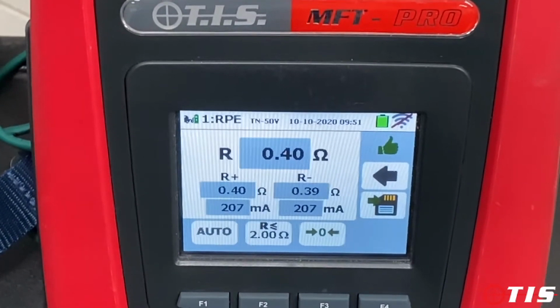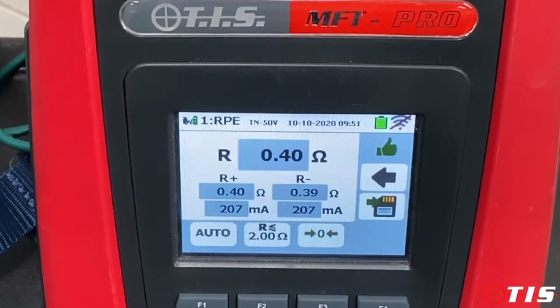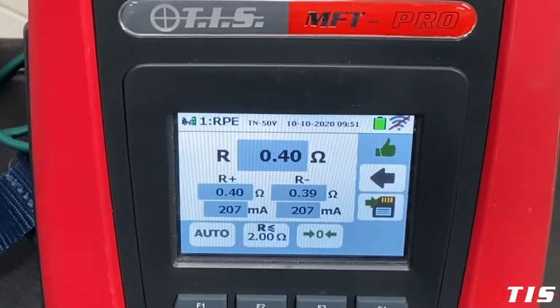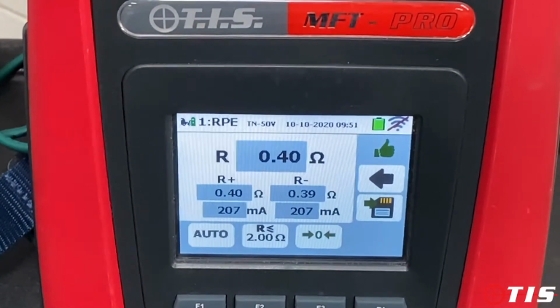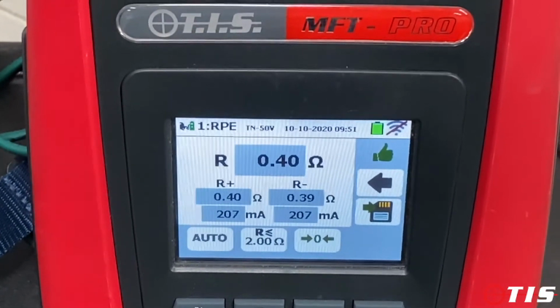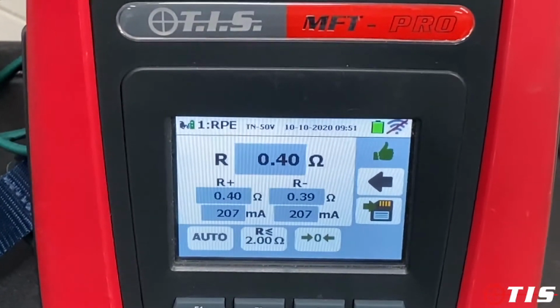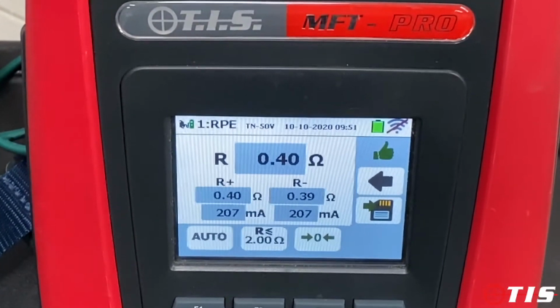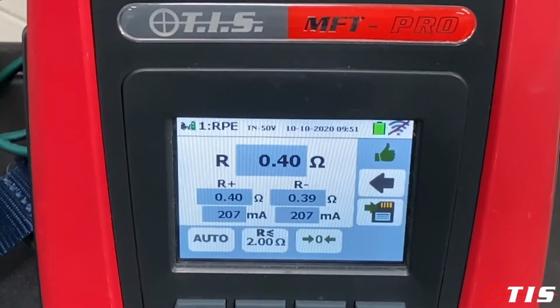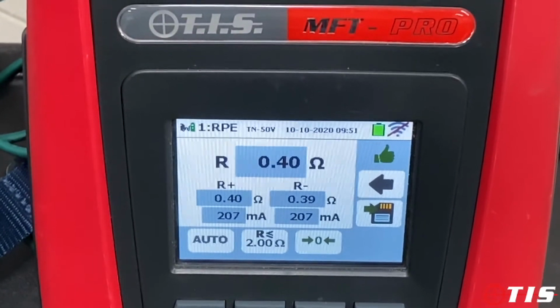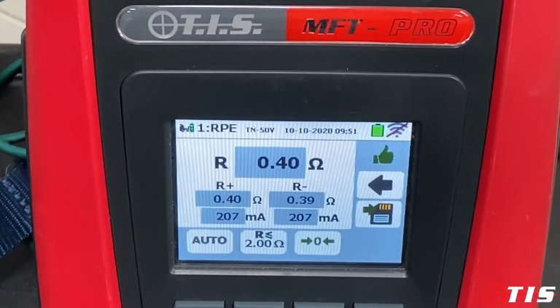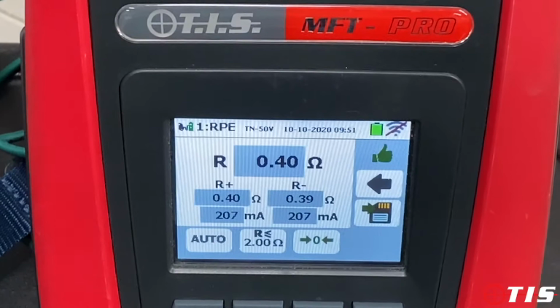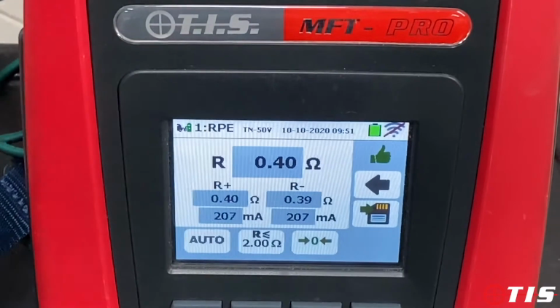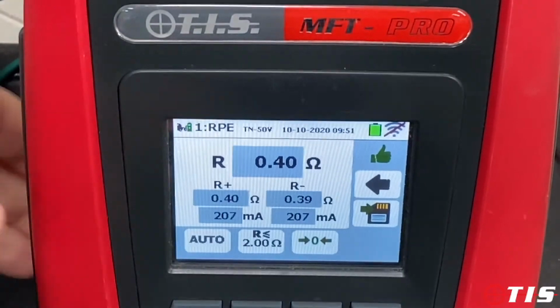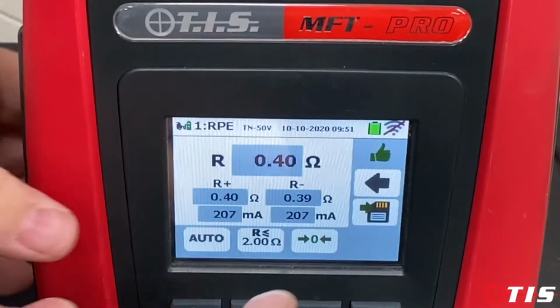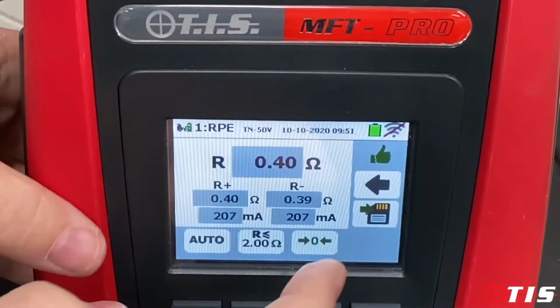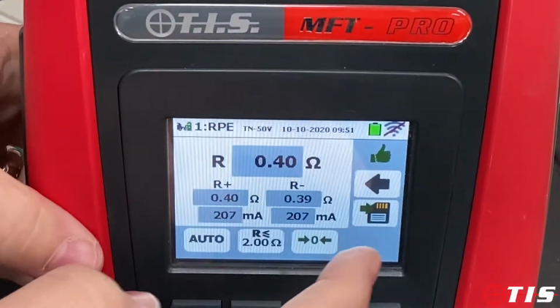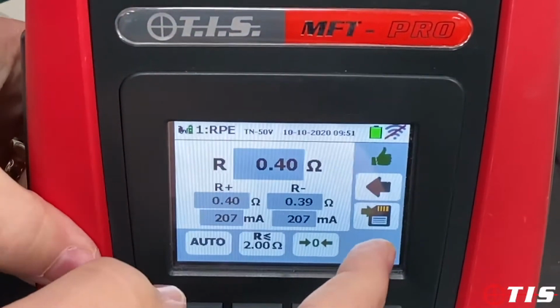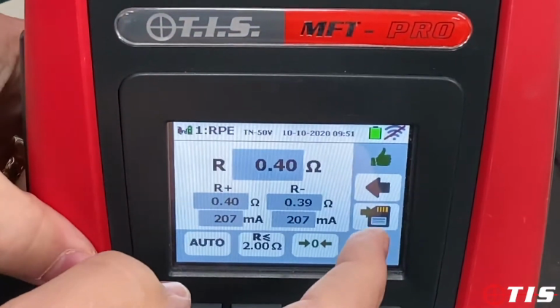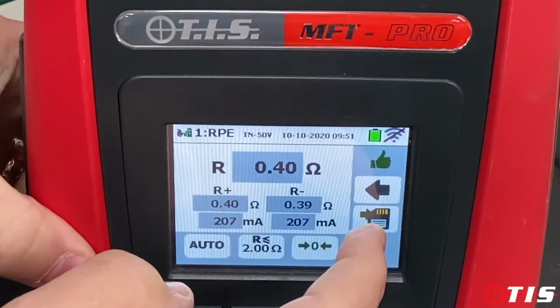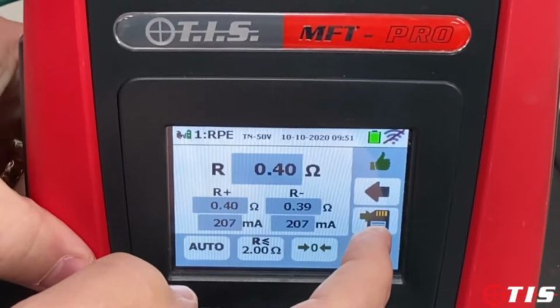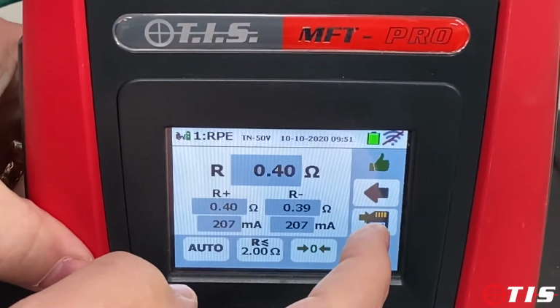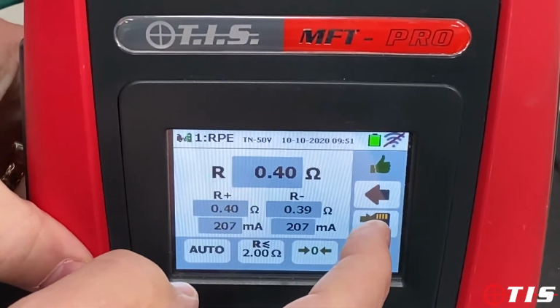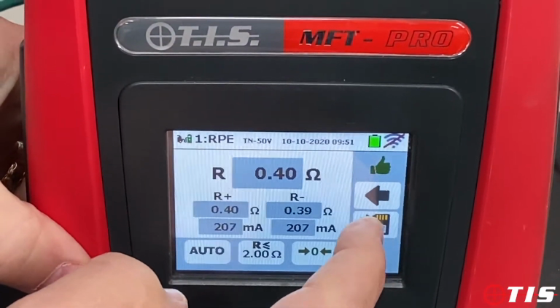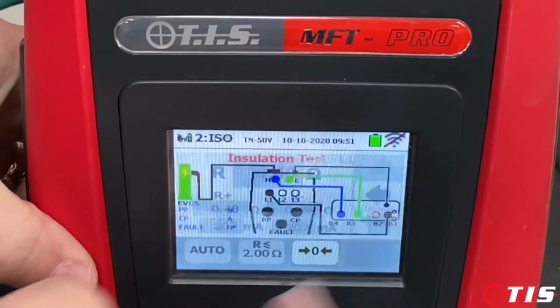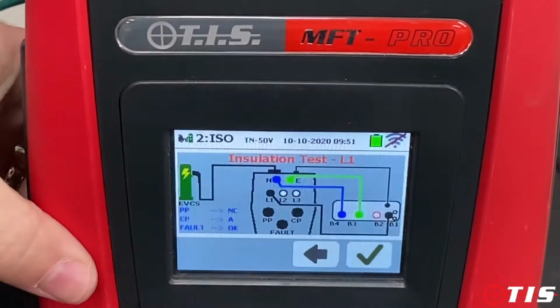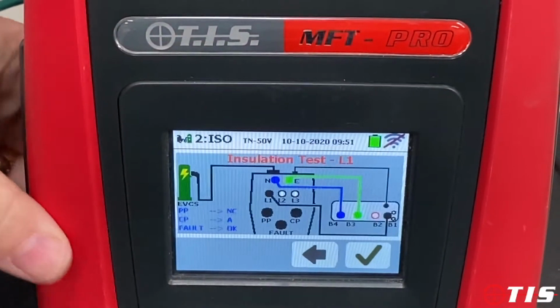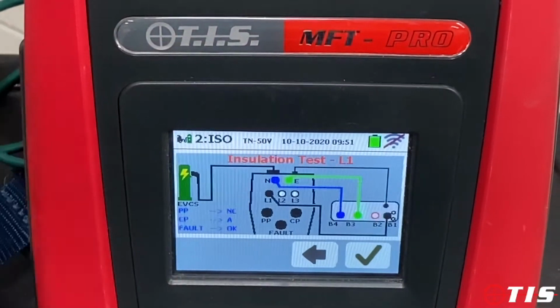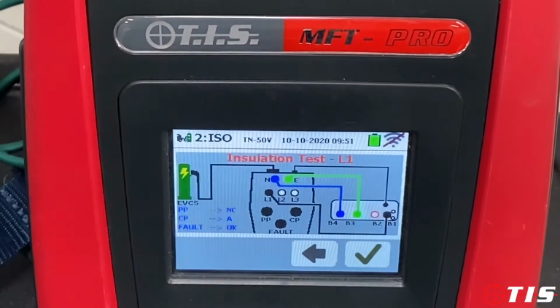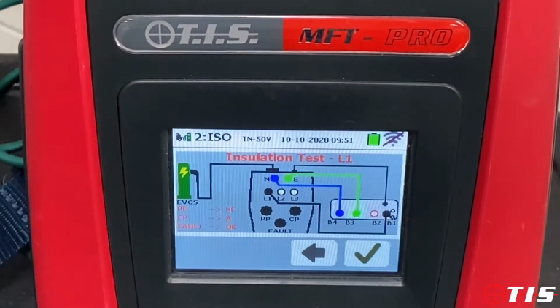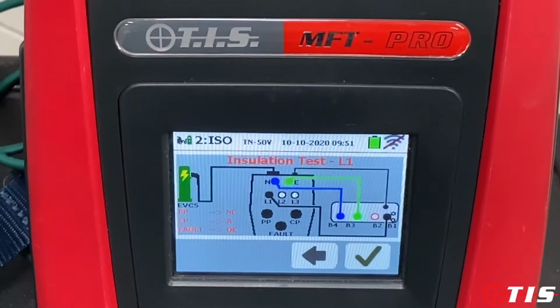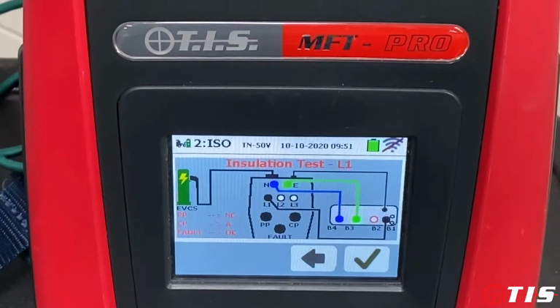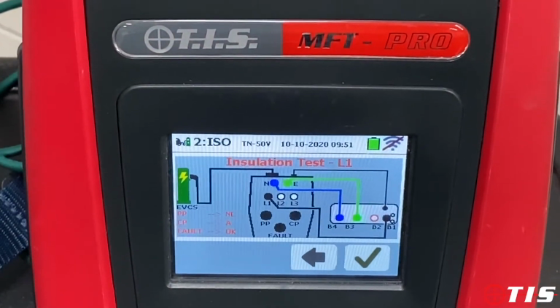We press go and it conducts the continuity test — the reading's good. It gives me a thumbs up, so all I do then is press the save button and that moves on to the next sequence.